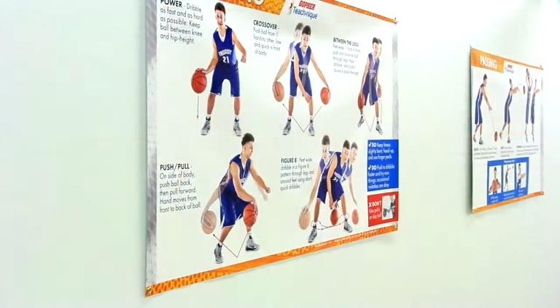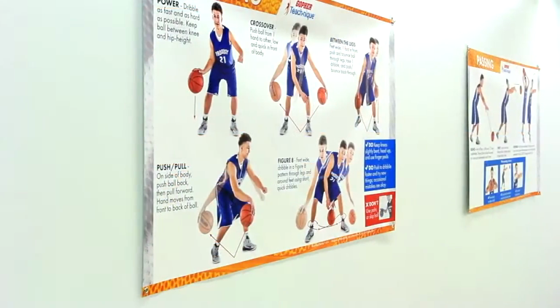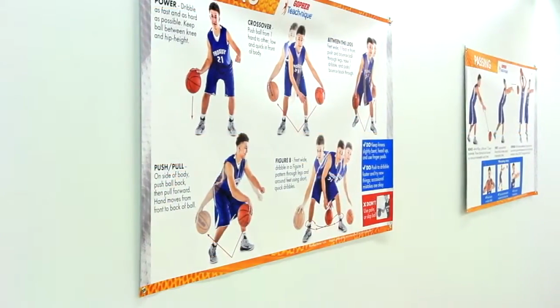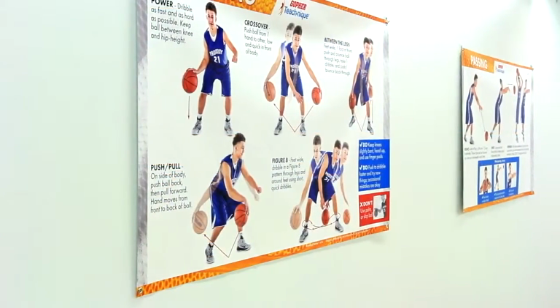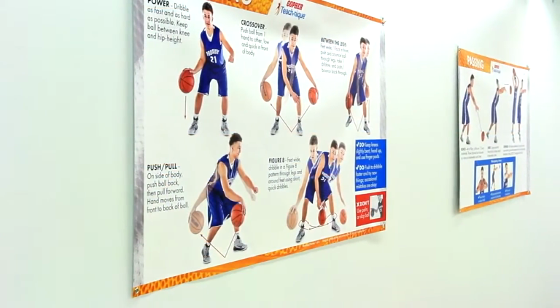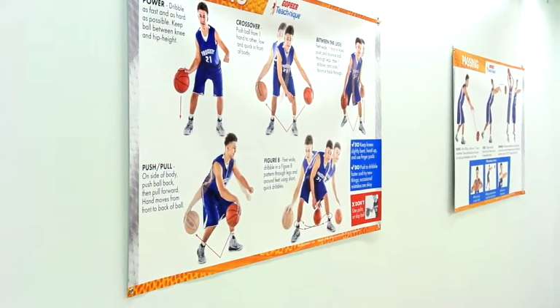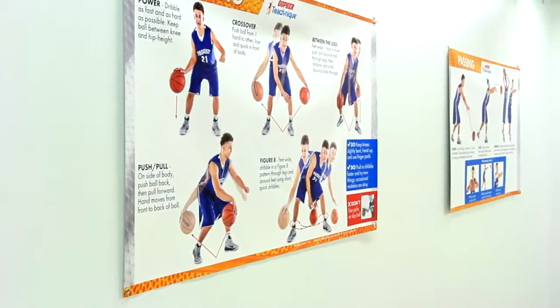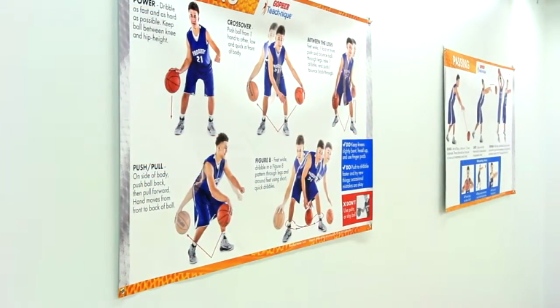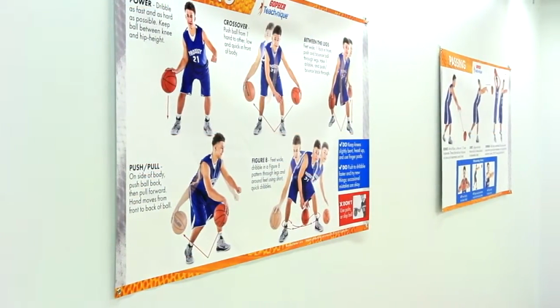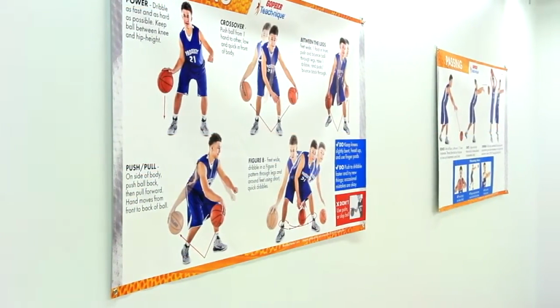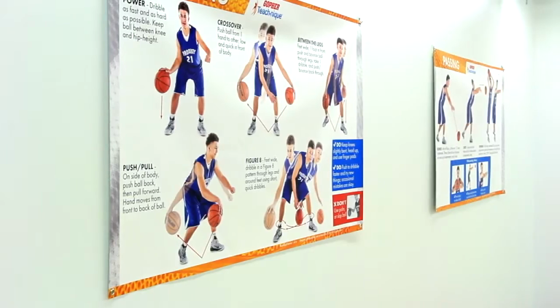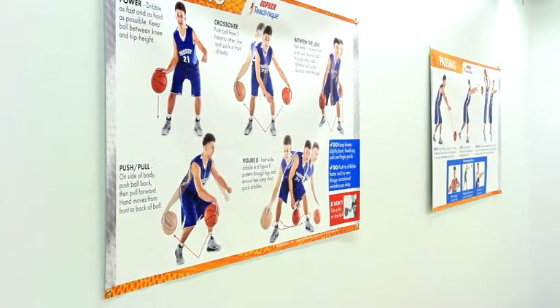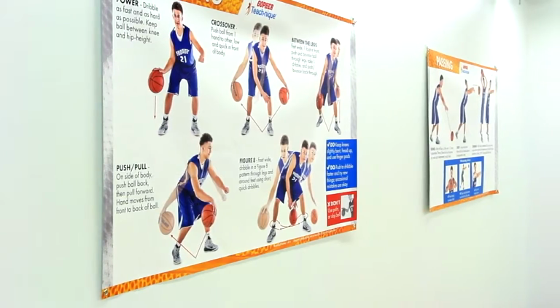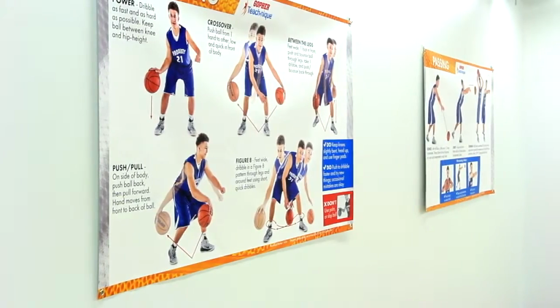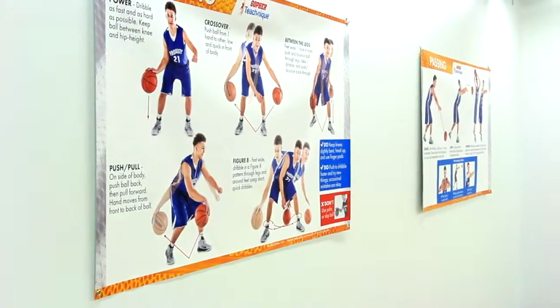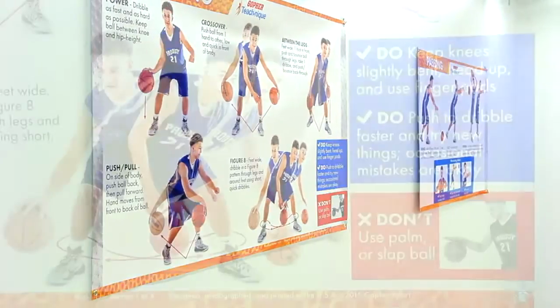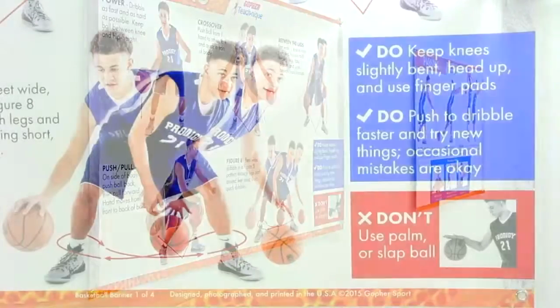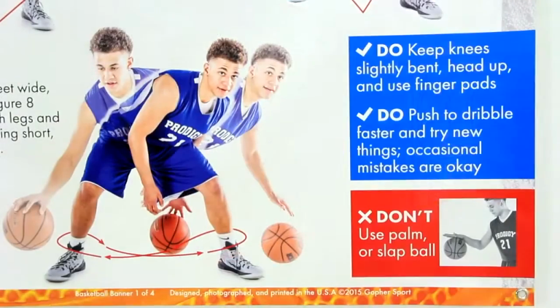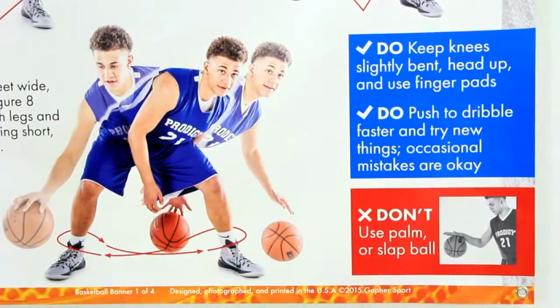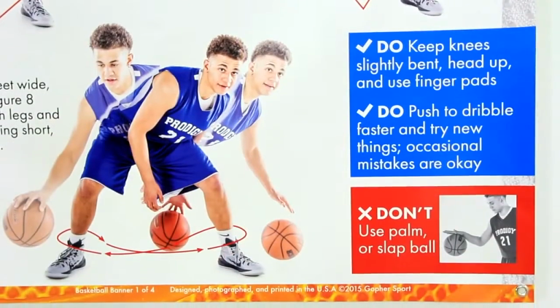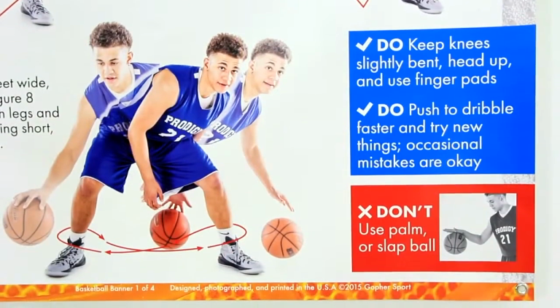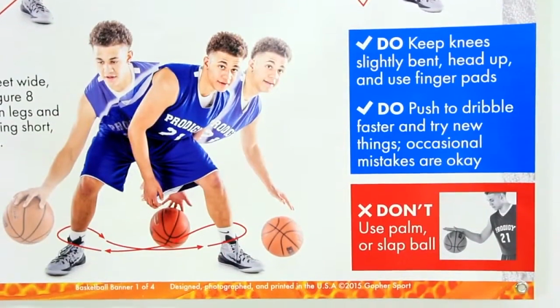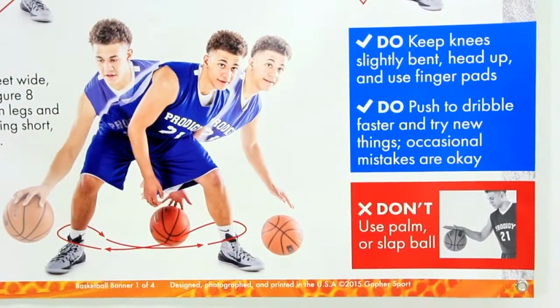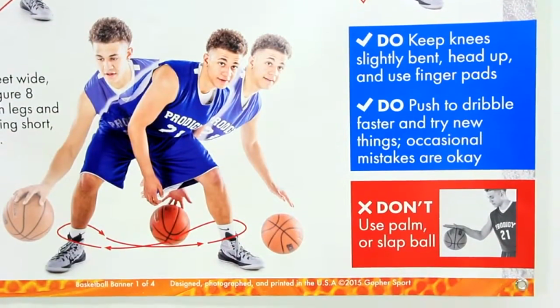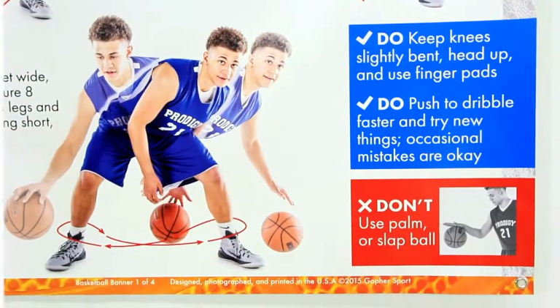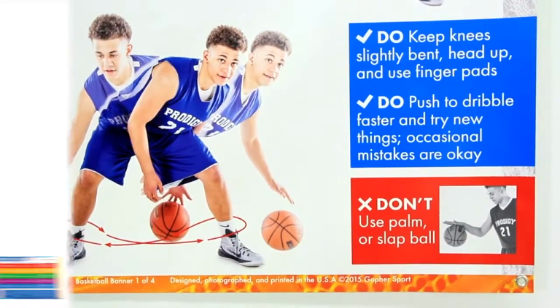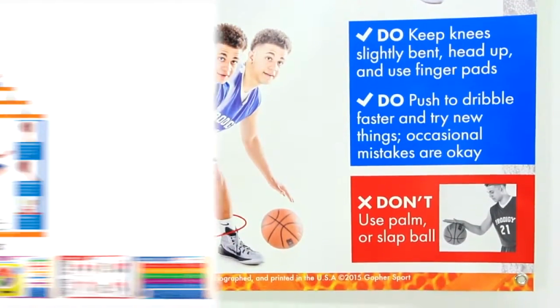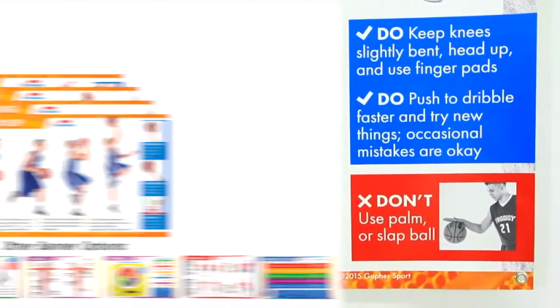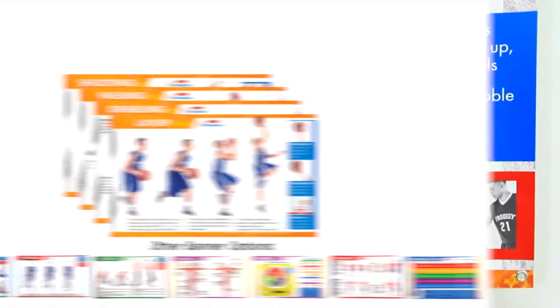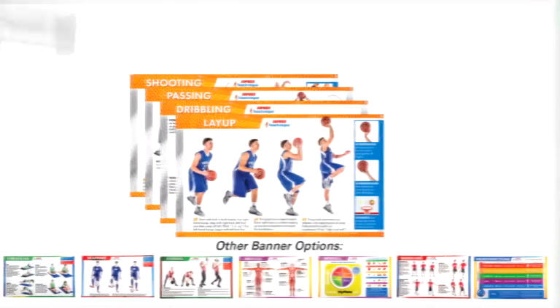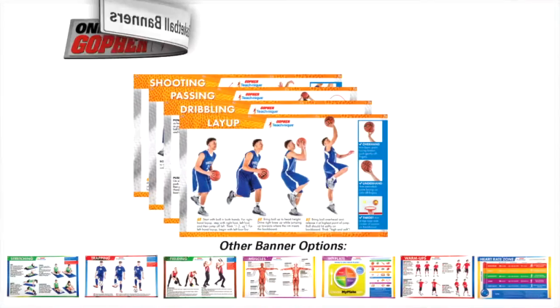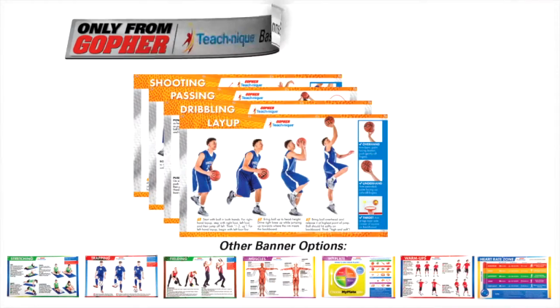Get the biggest and best instructional banners you can buy. Teach technique basketball banners, only from Gopher.